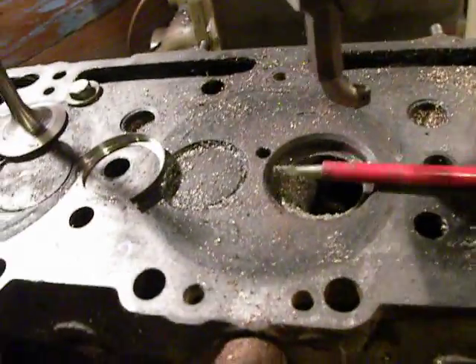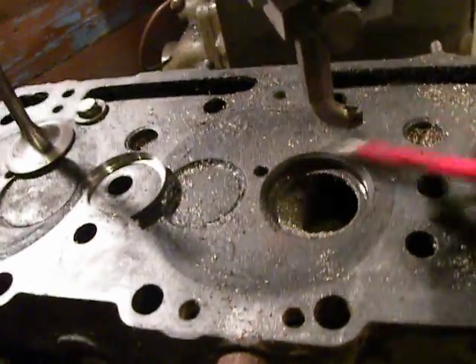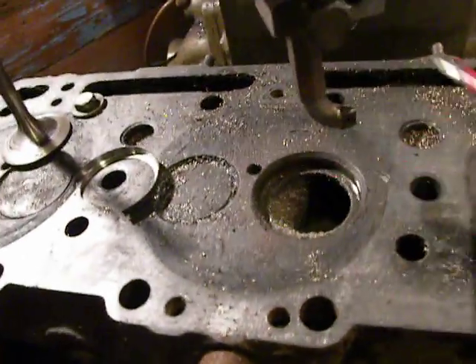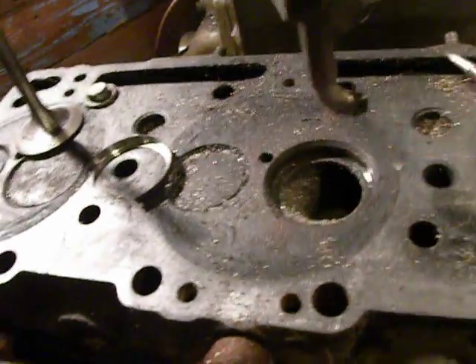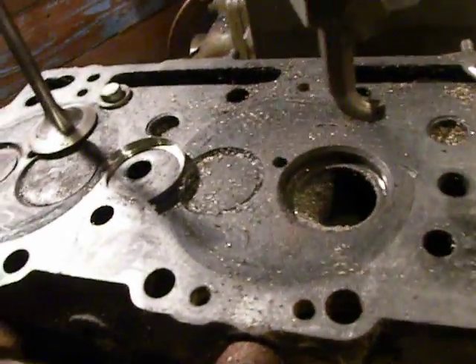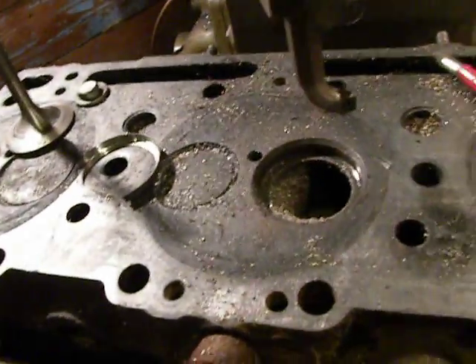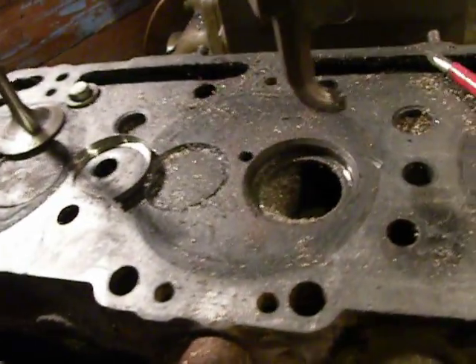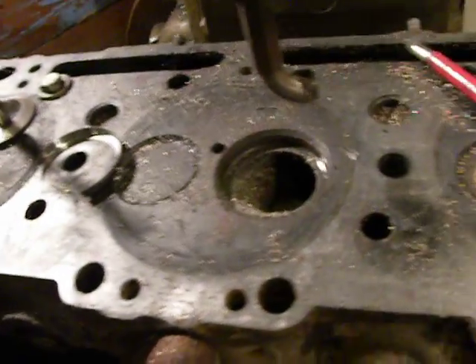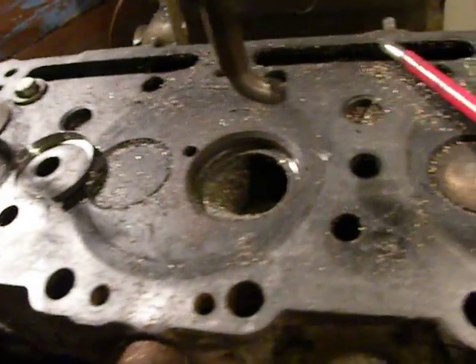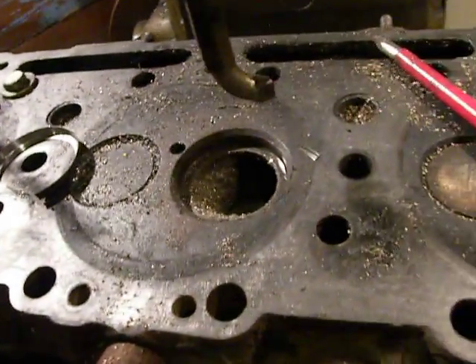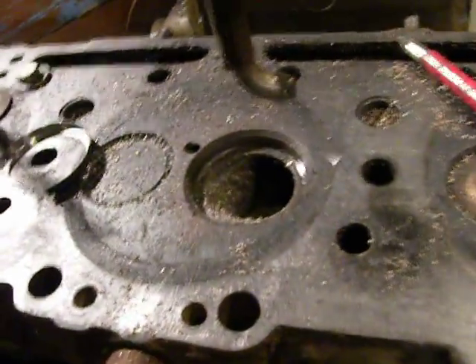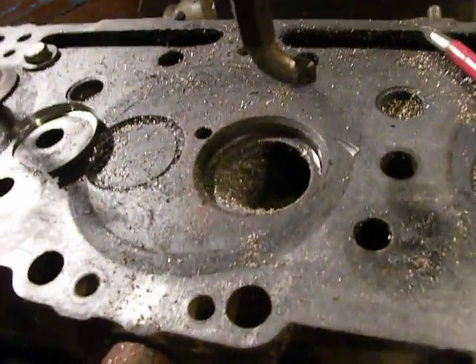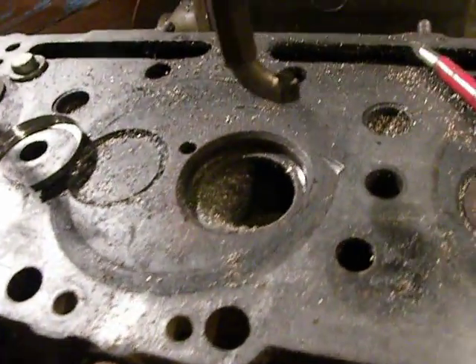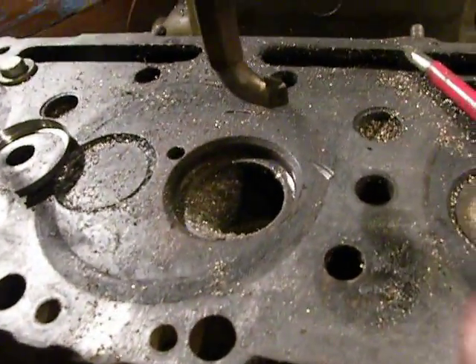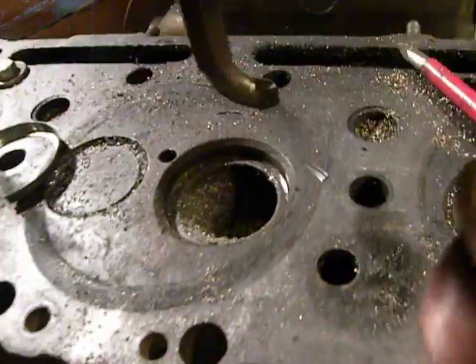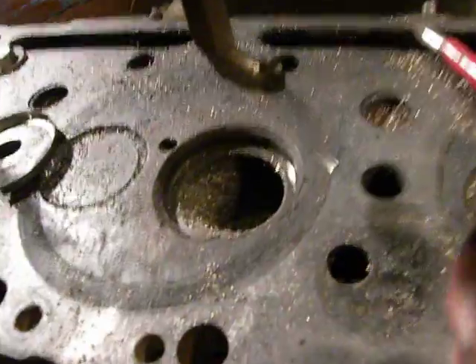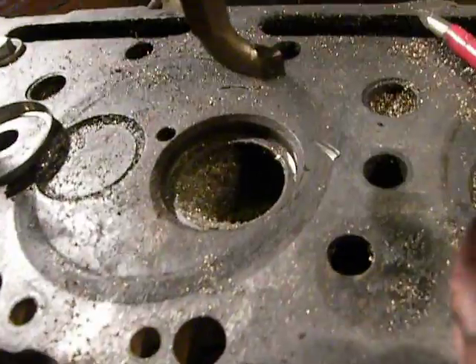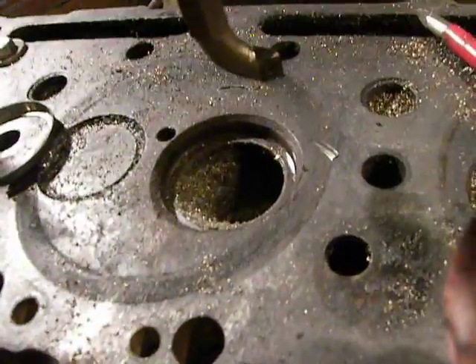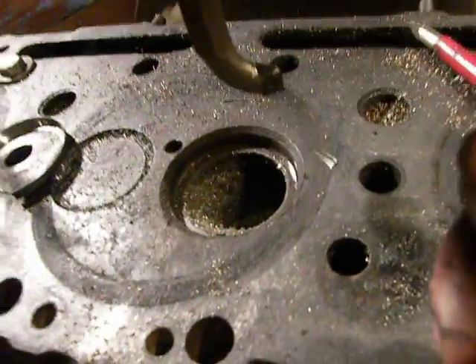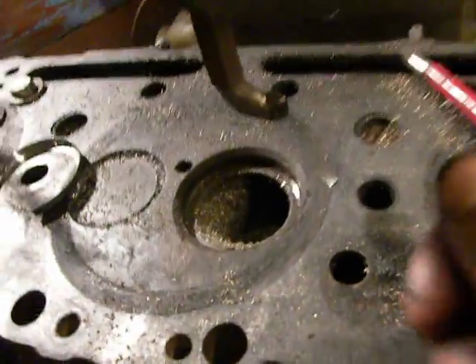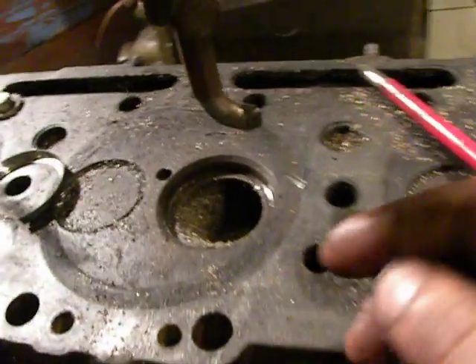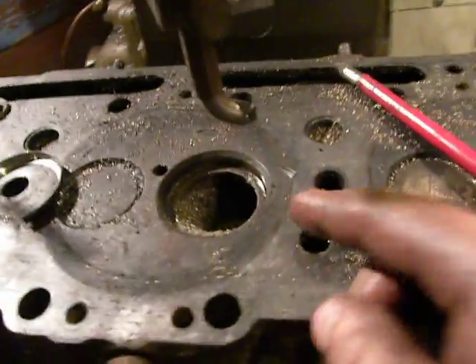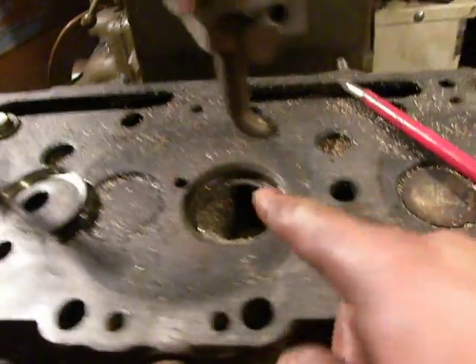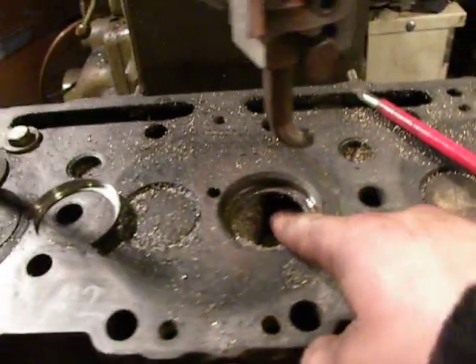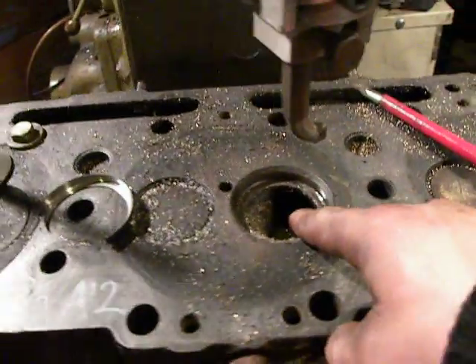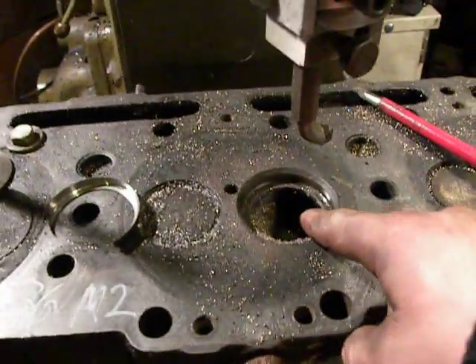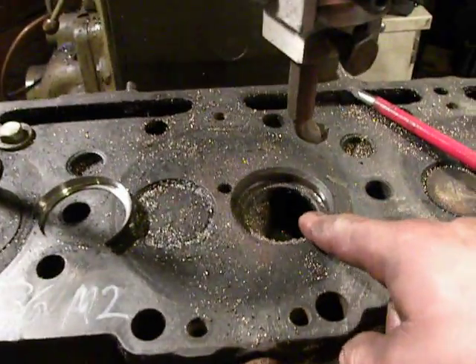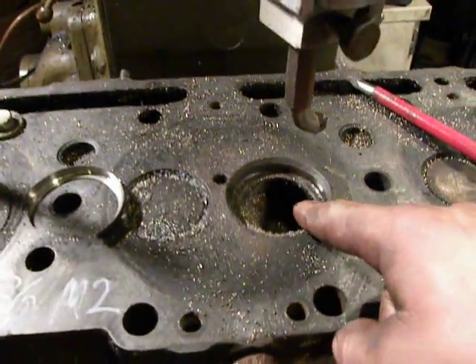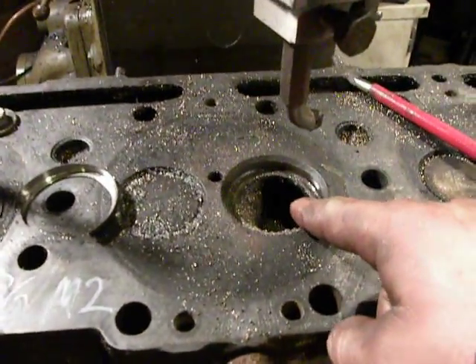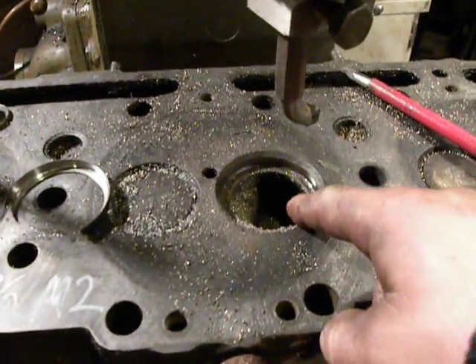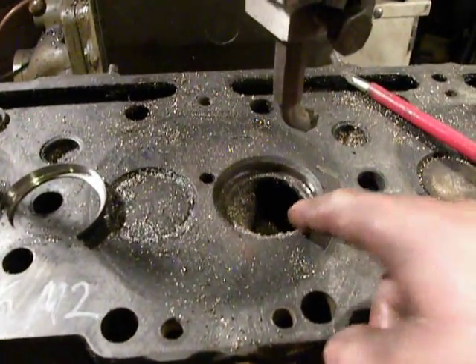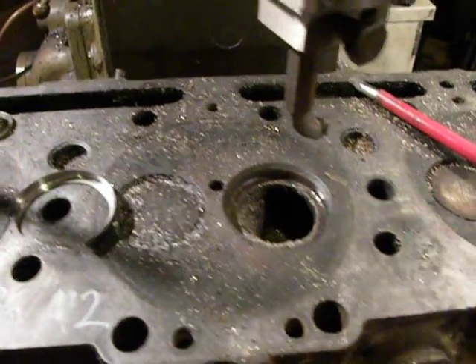Now I need to make a new valve seat and install it right here.